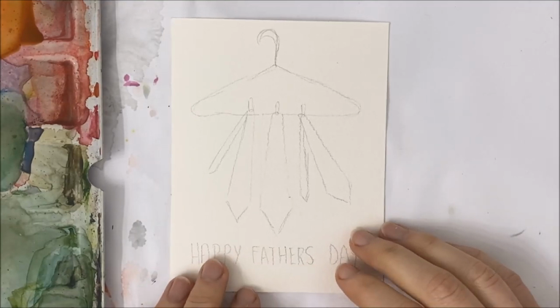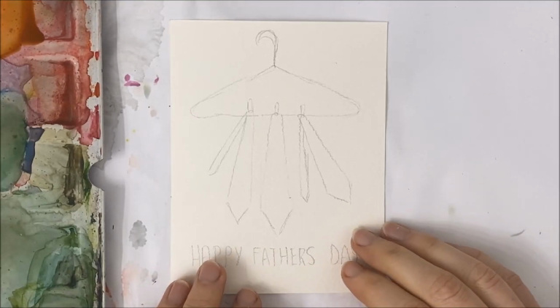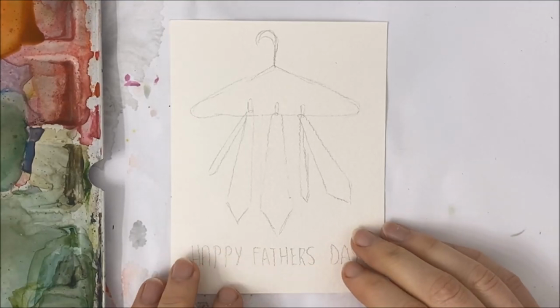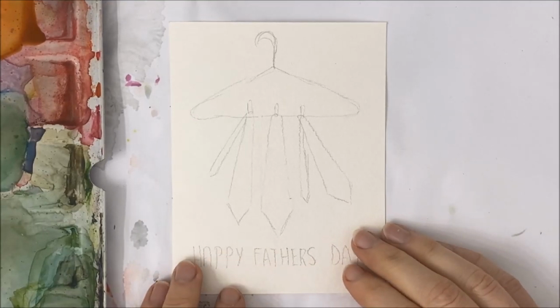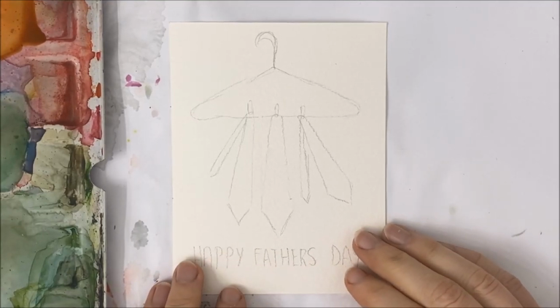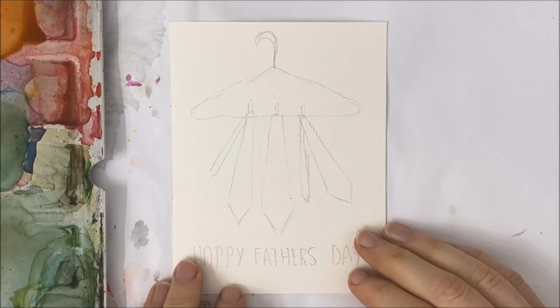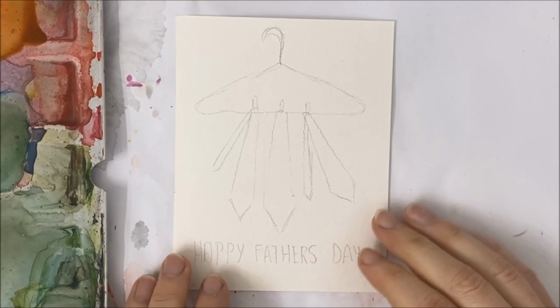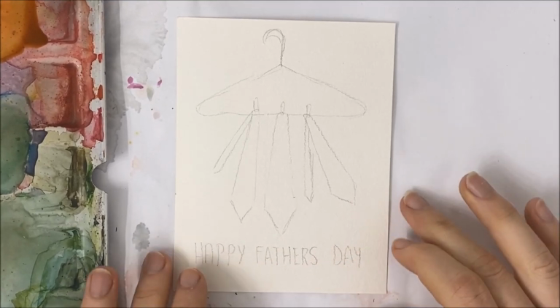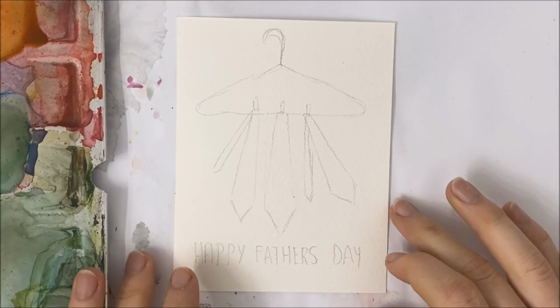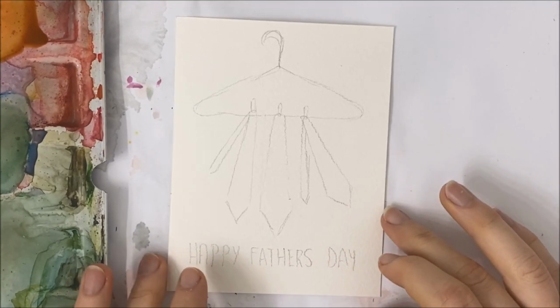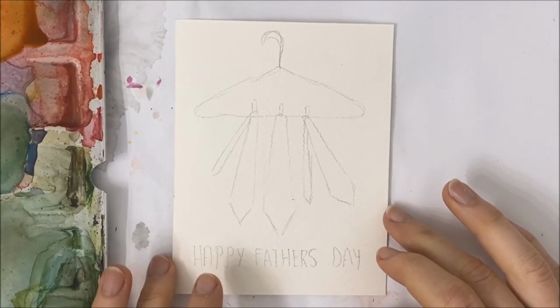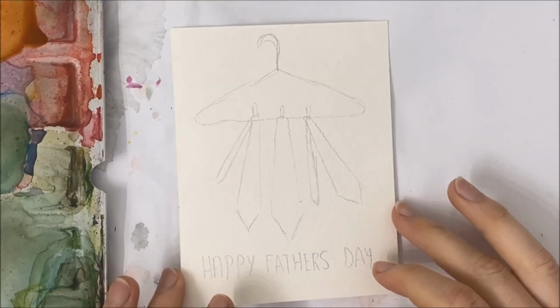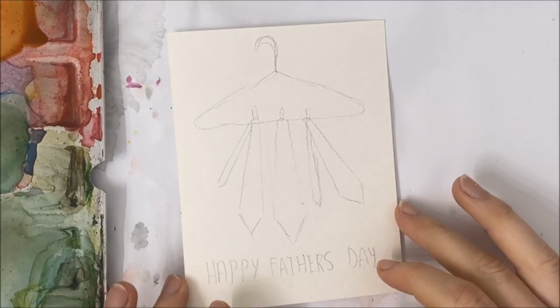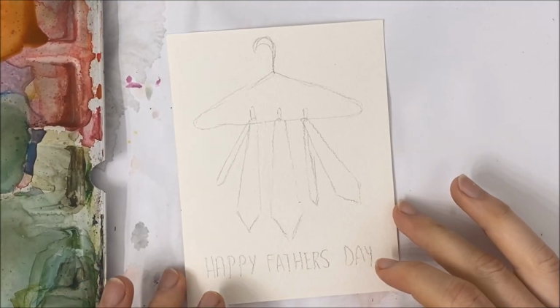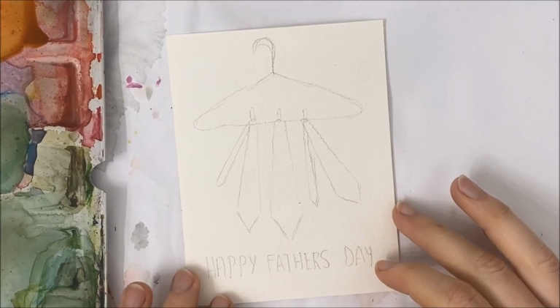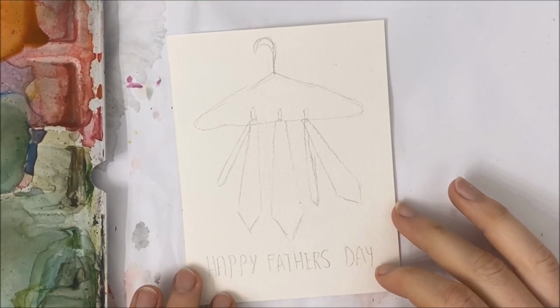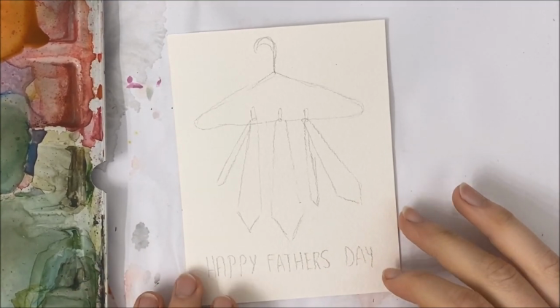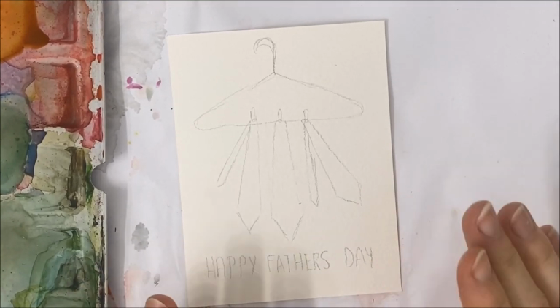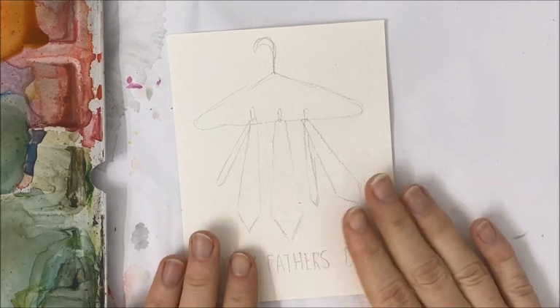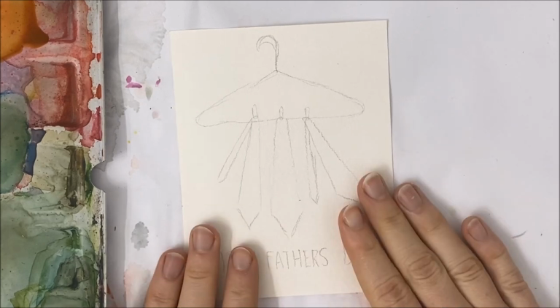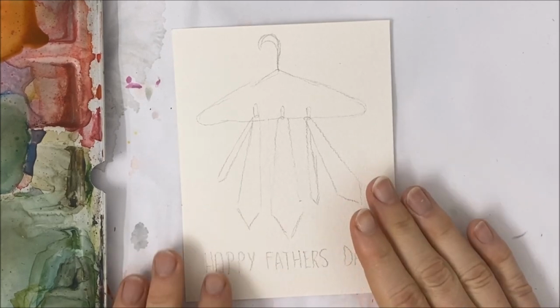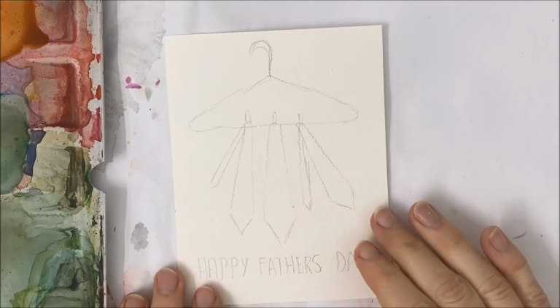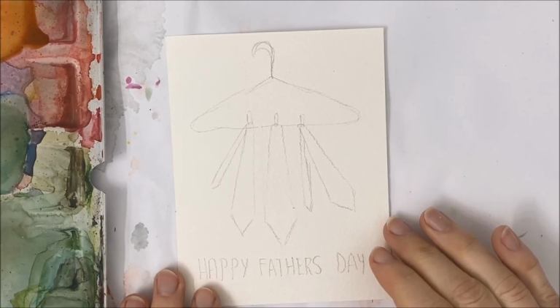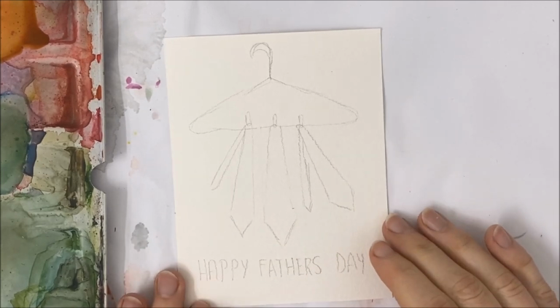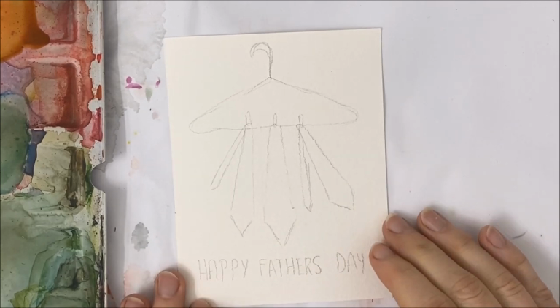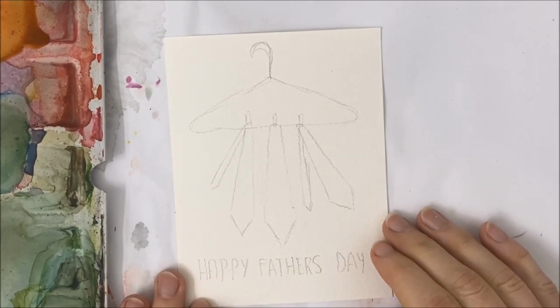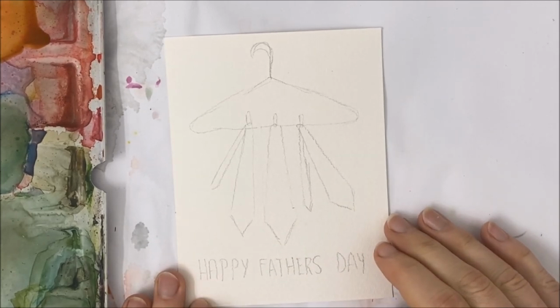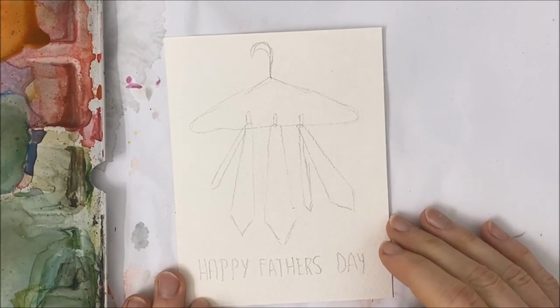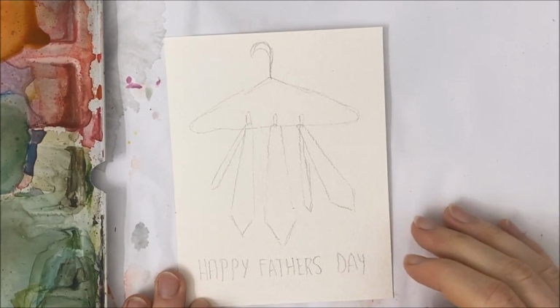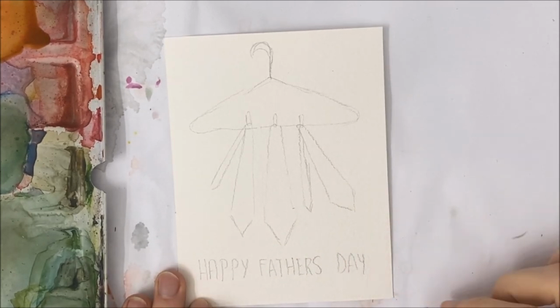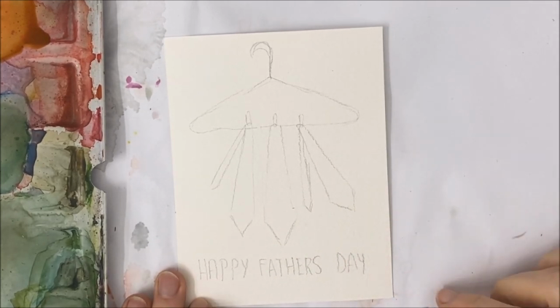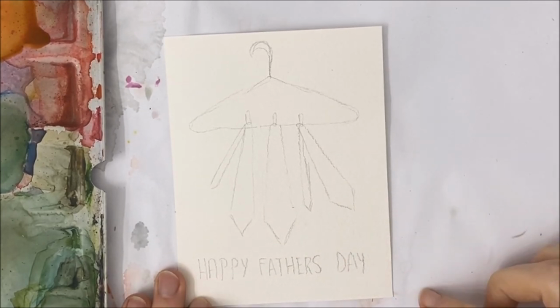Hello everybody and welcome to another watercolor tutorial. We're going to be painting this really neat Happy Father's Day card.